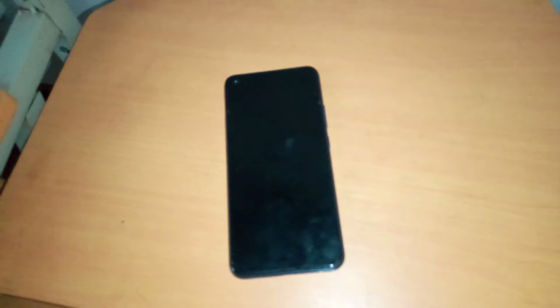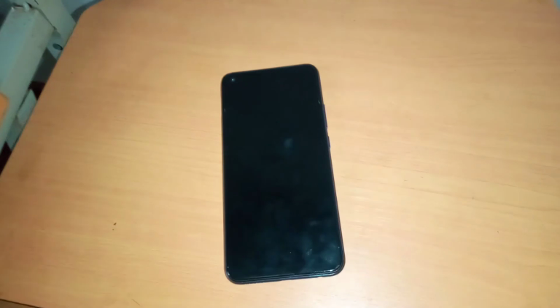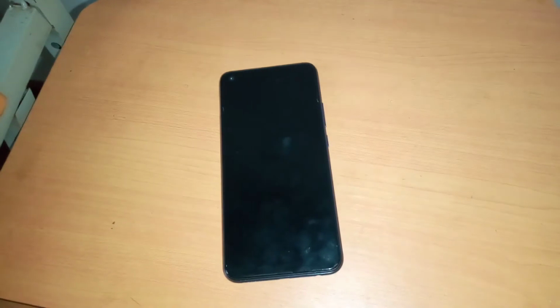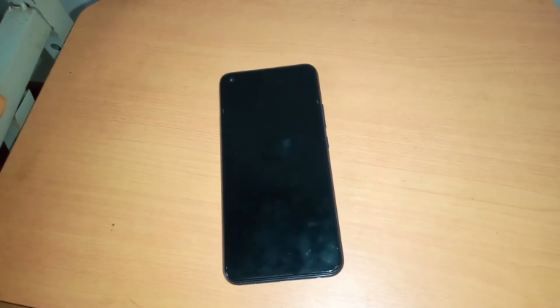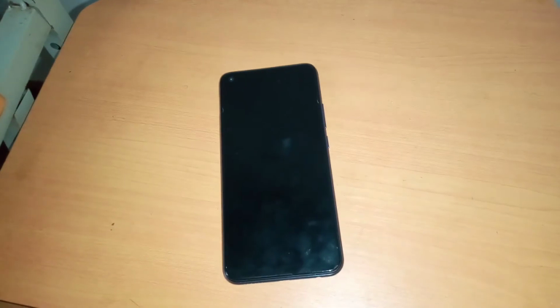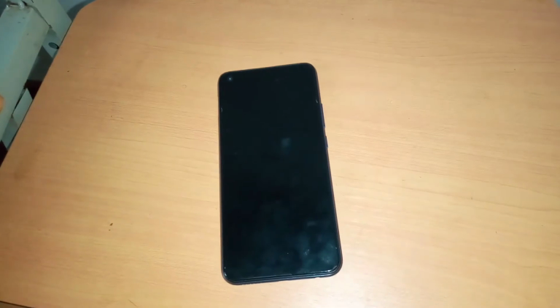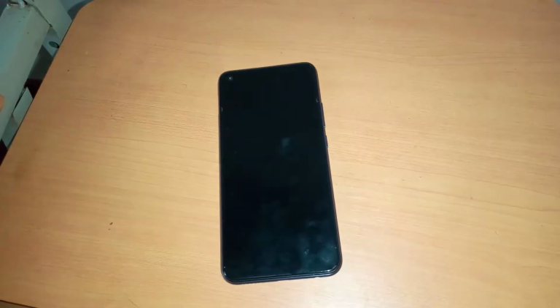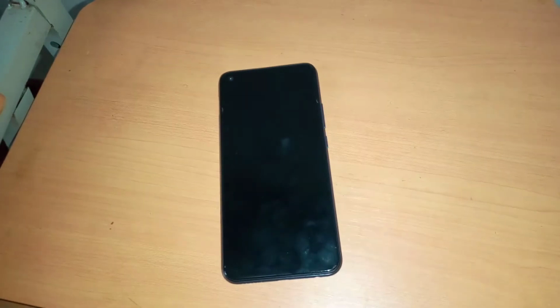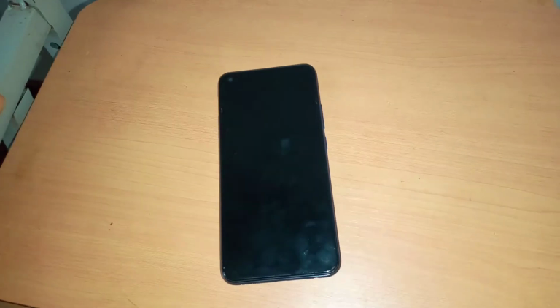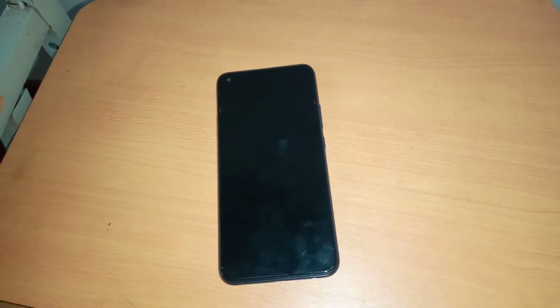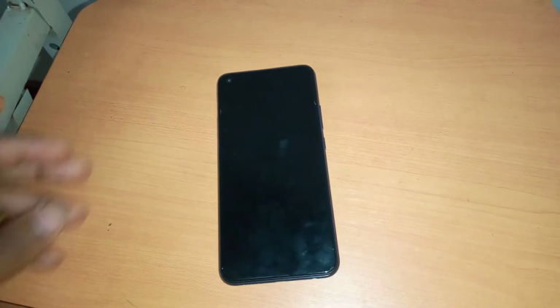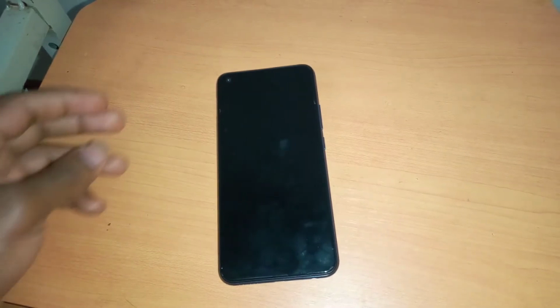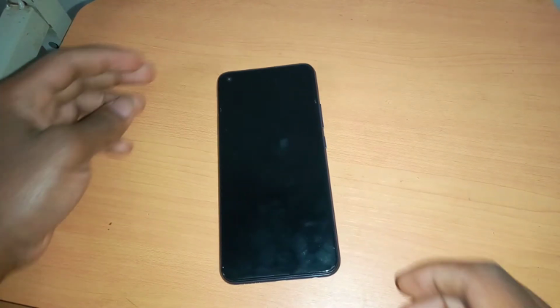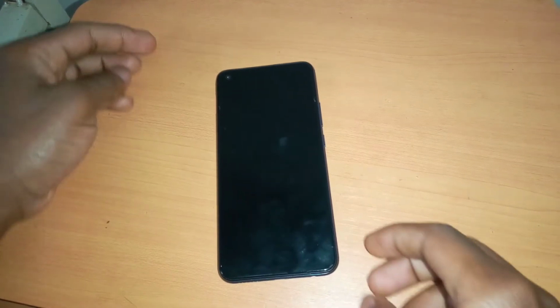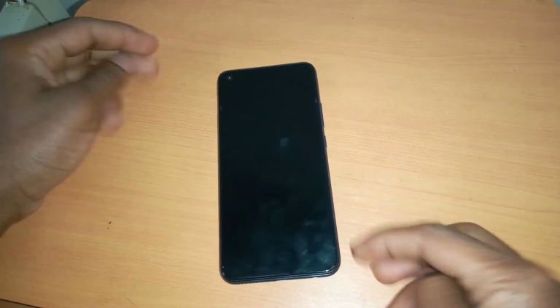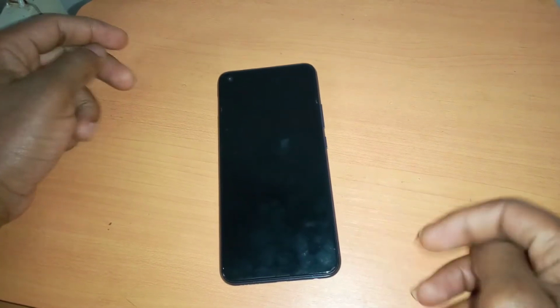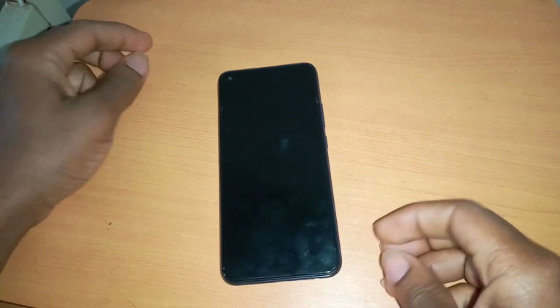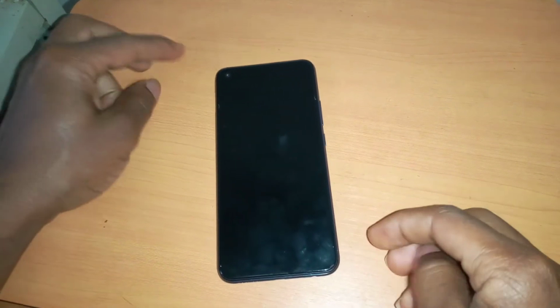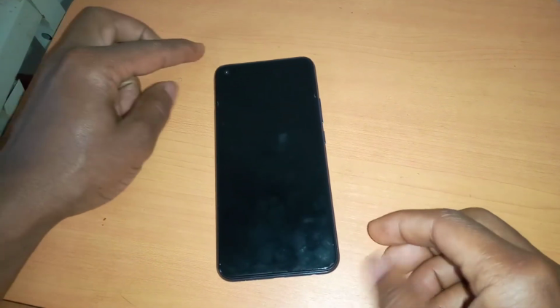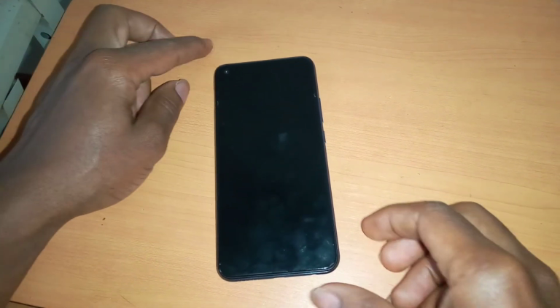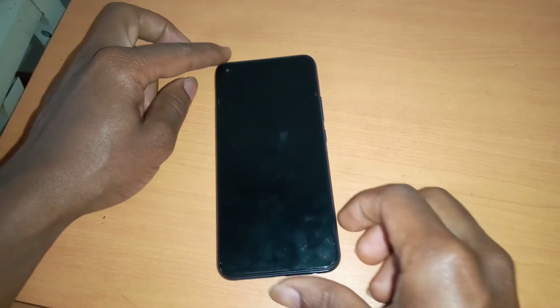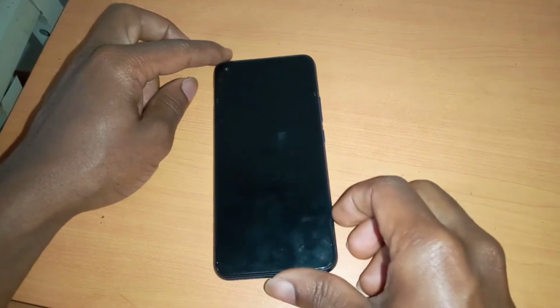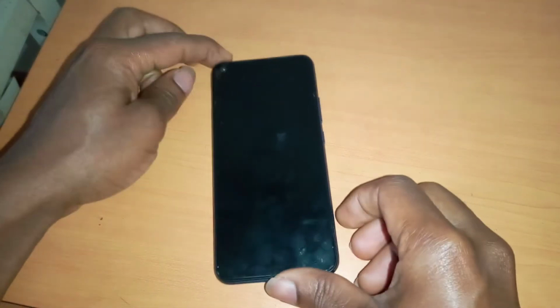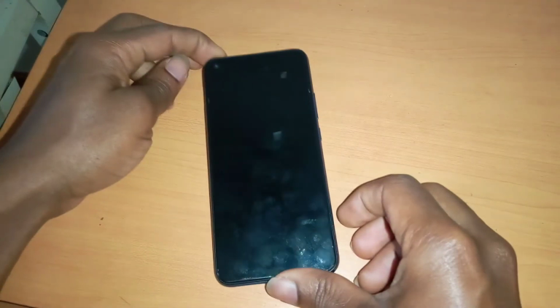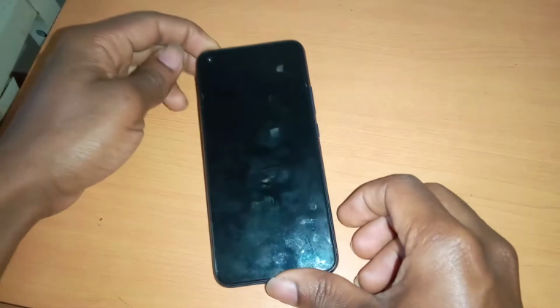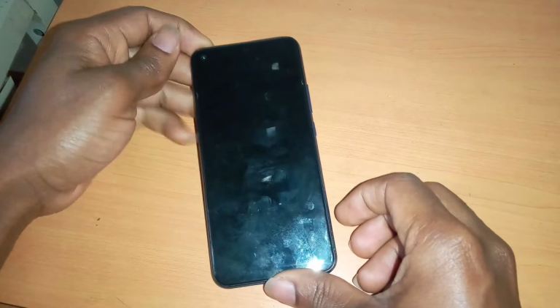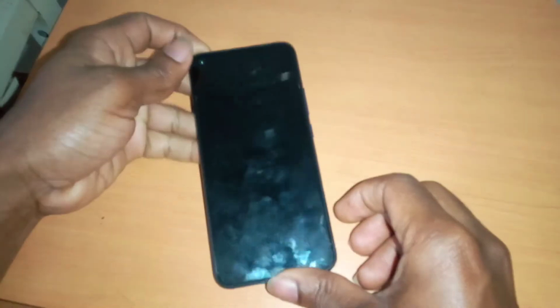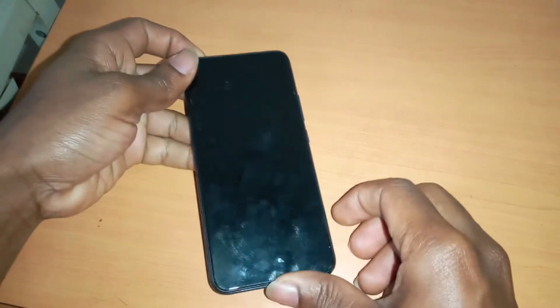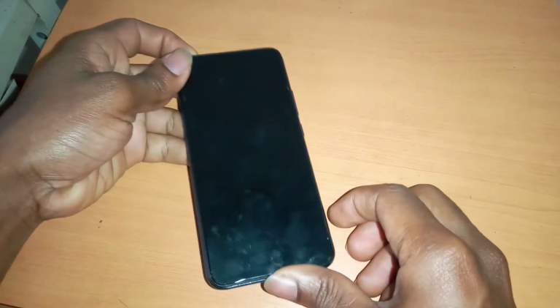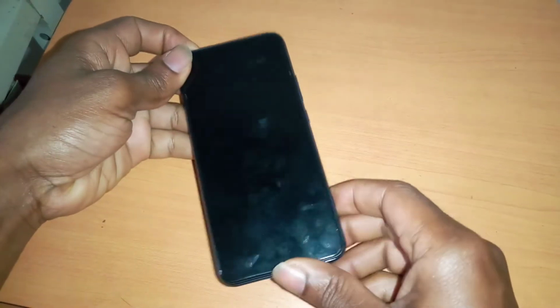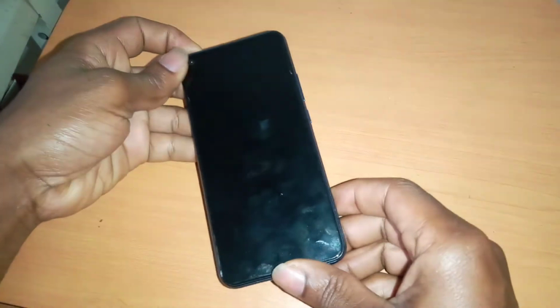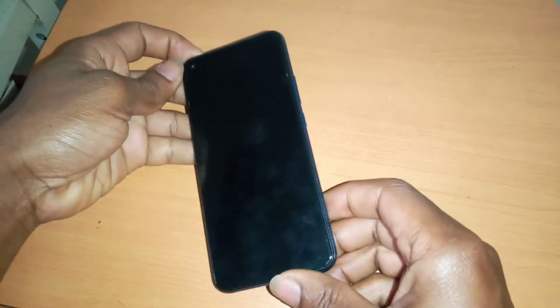Hello YouTube, this is John. In this video, I'm going to quickly show you how to hard reset your phone in case you forgot your passwords, patterns, or pins.